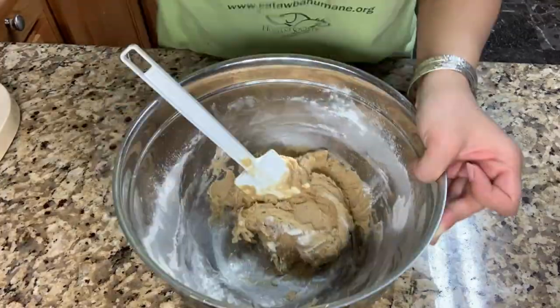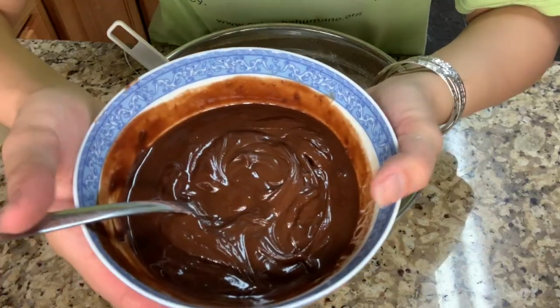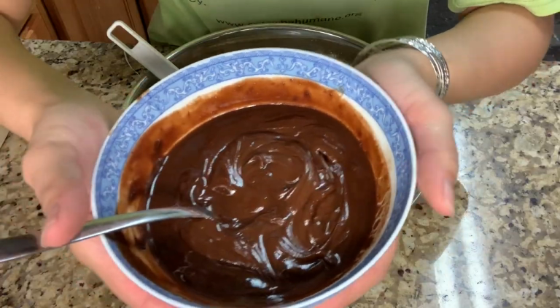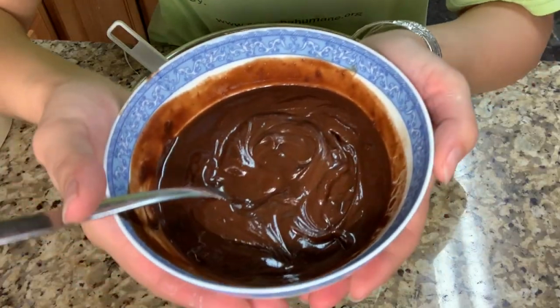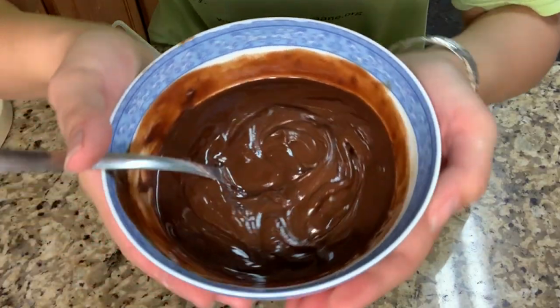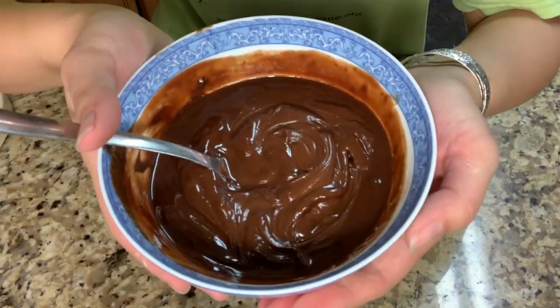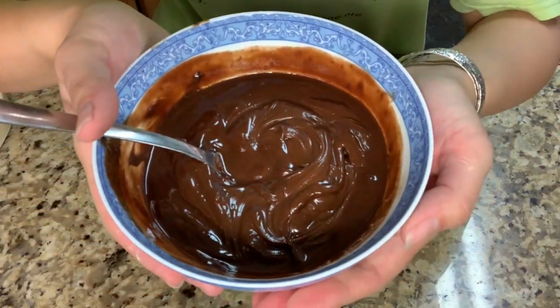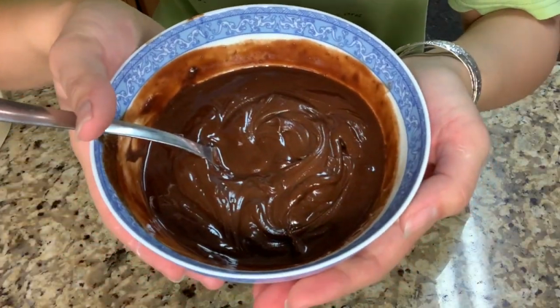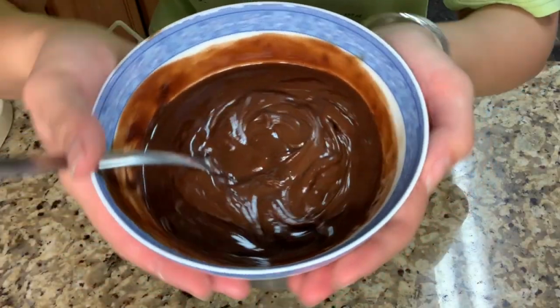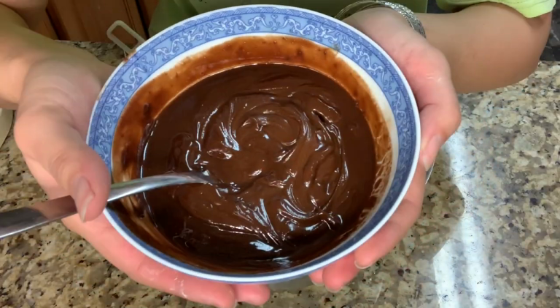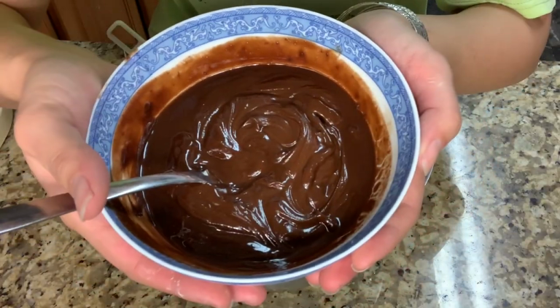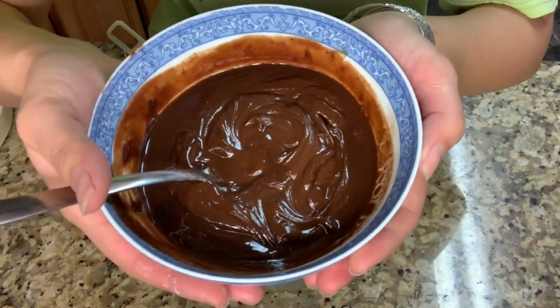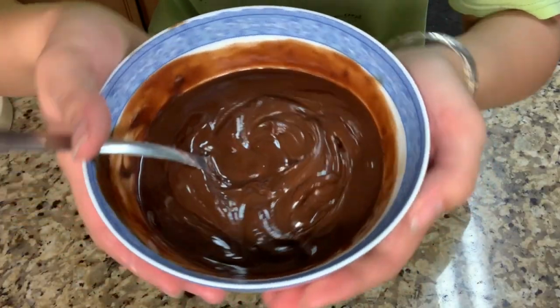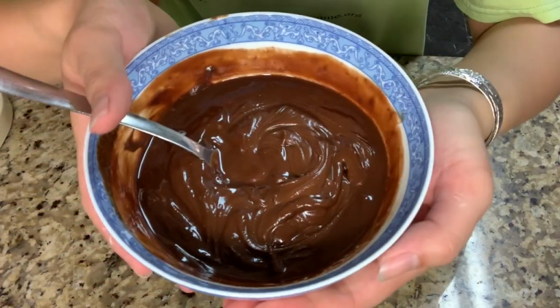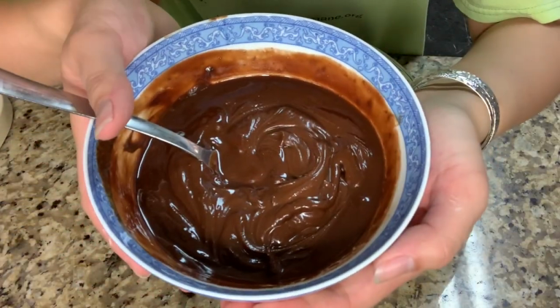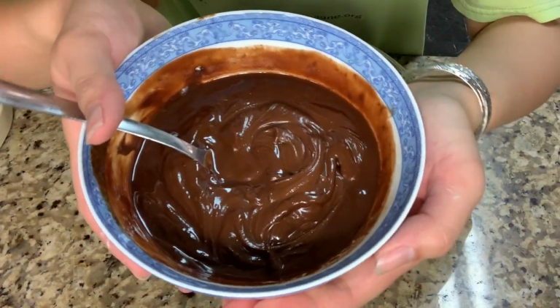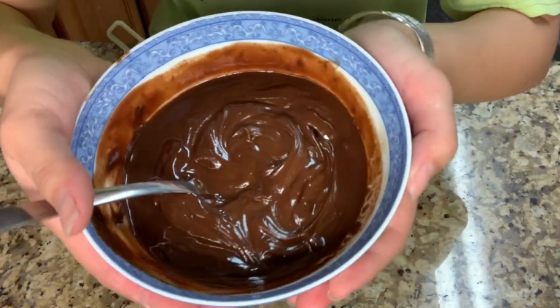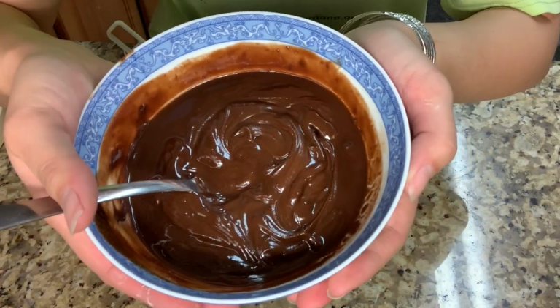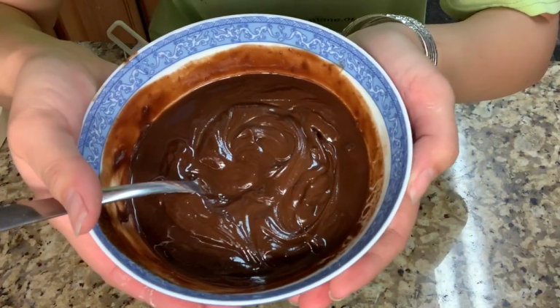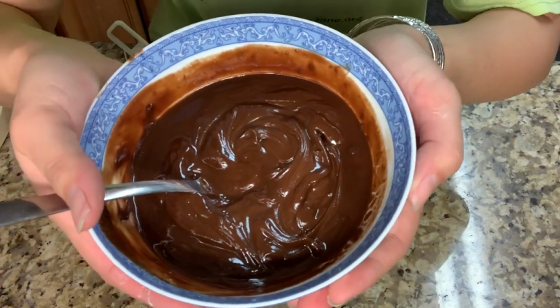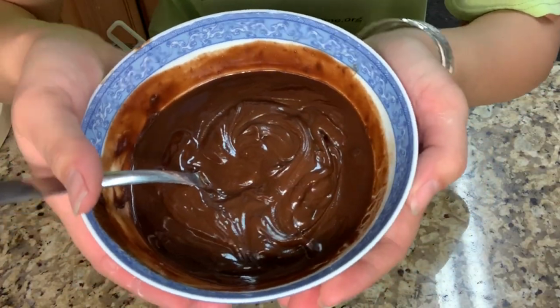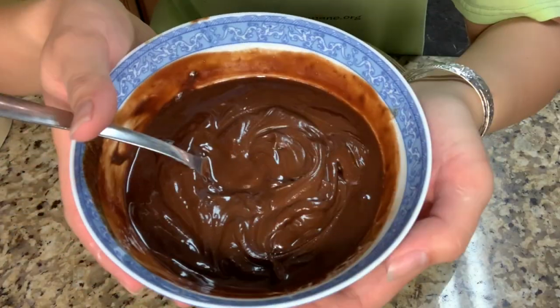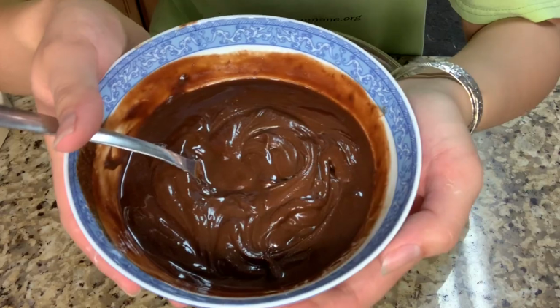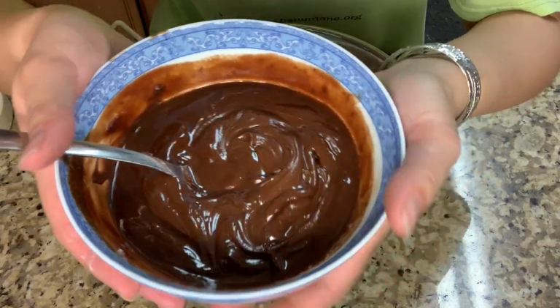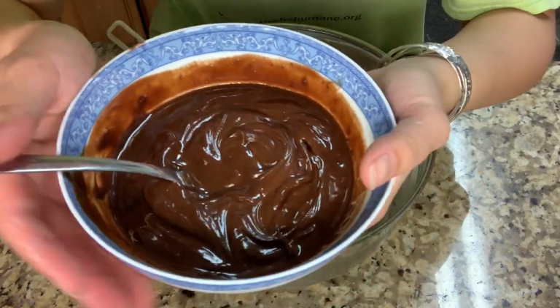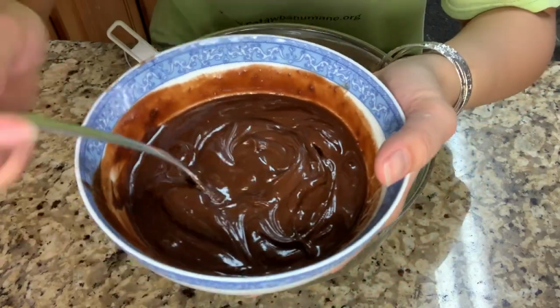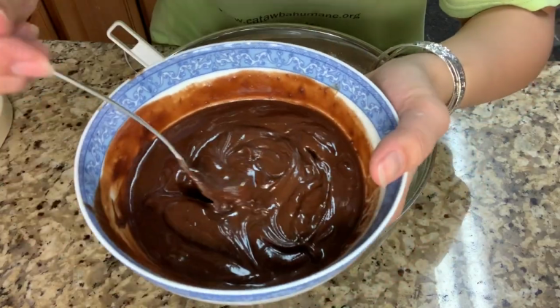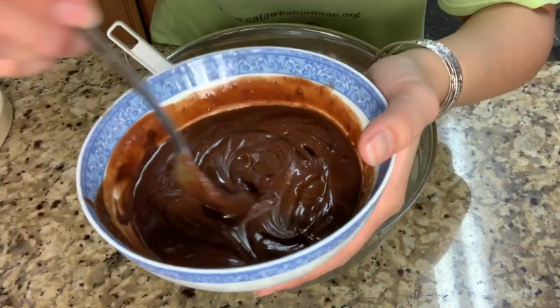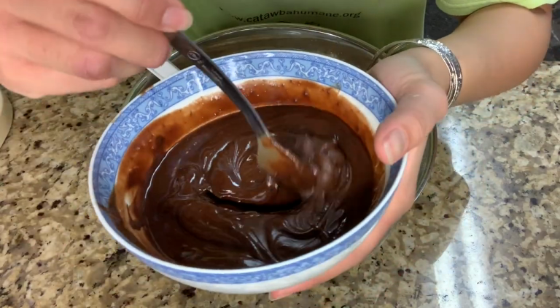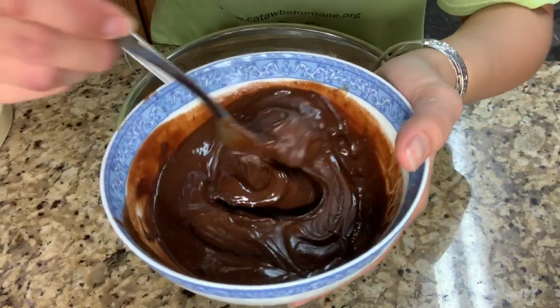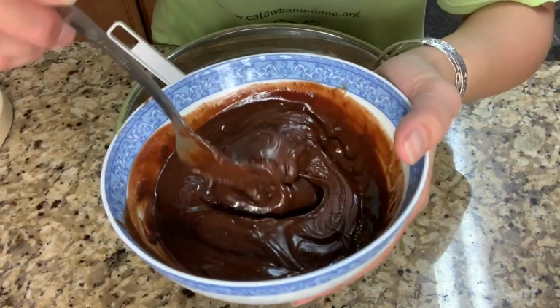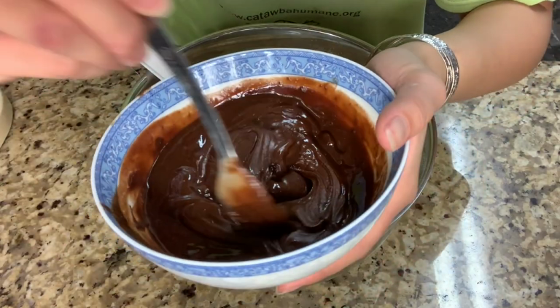And then I'm gonna add melted chocolate chips that's 200 grams with melted butter 60 grams, and mix it in.